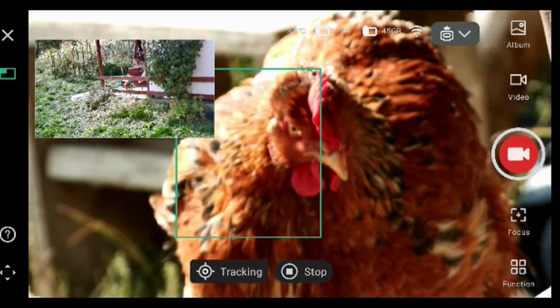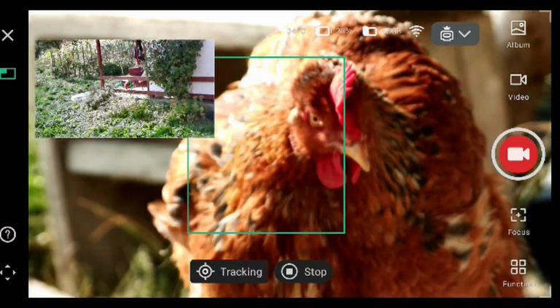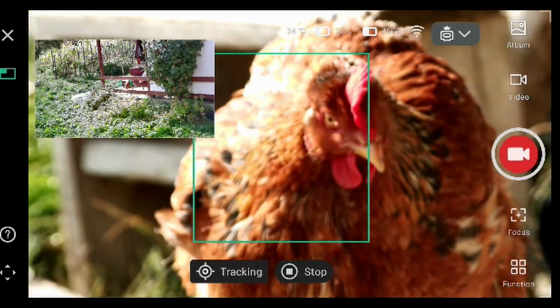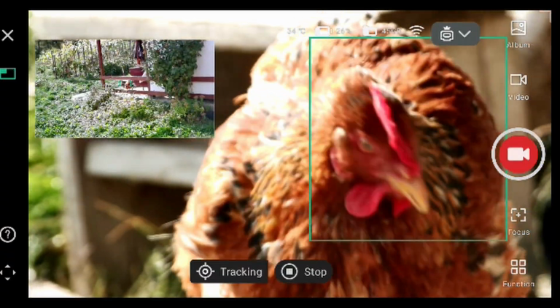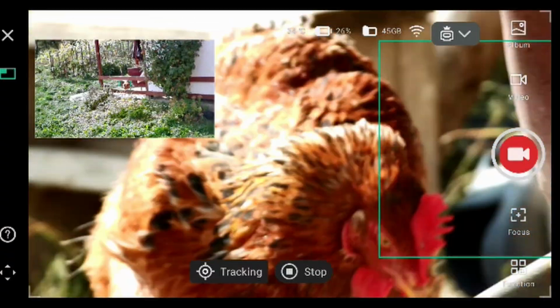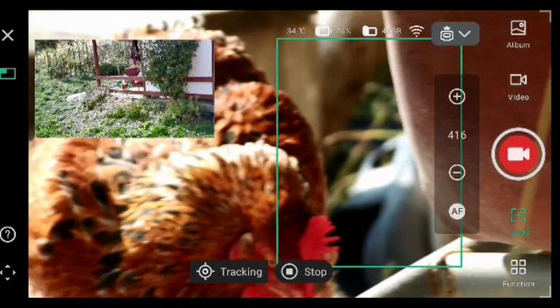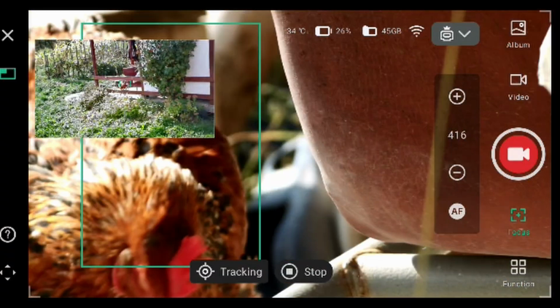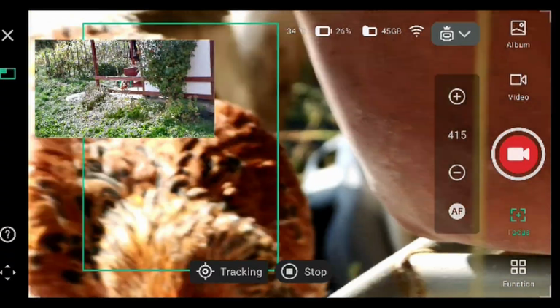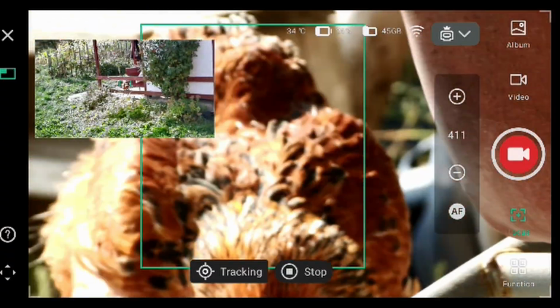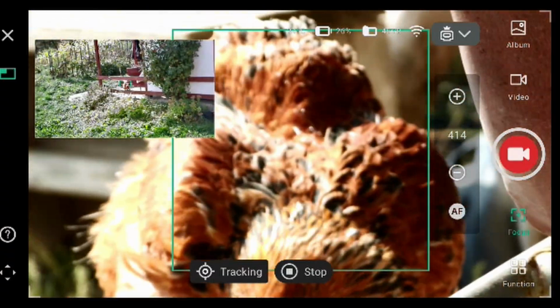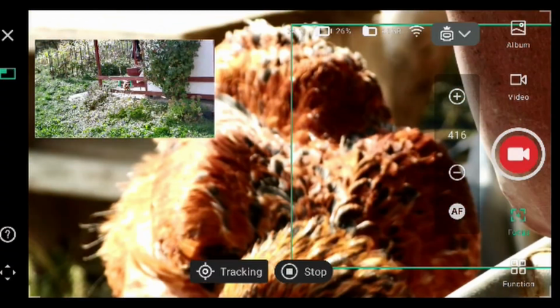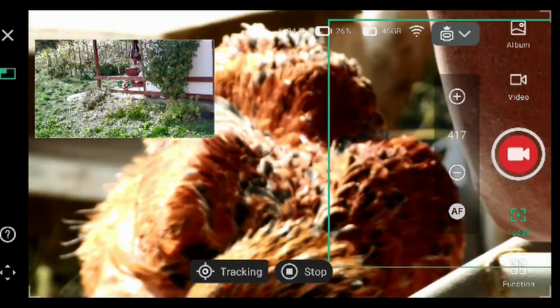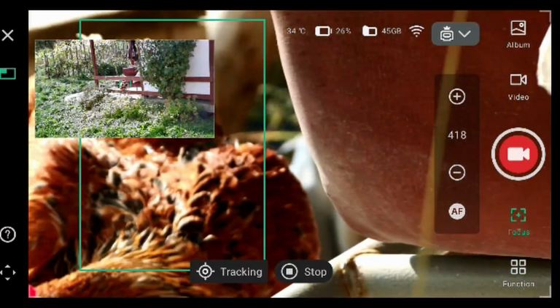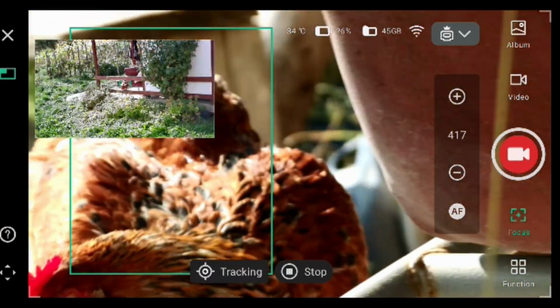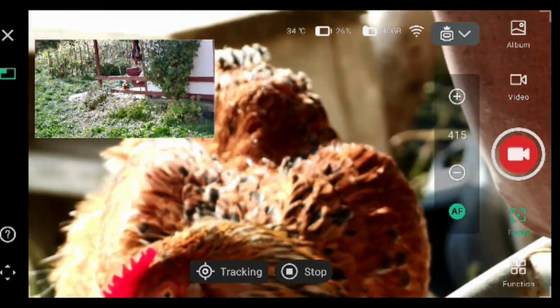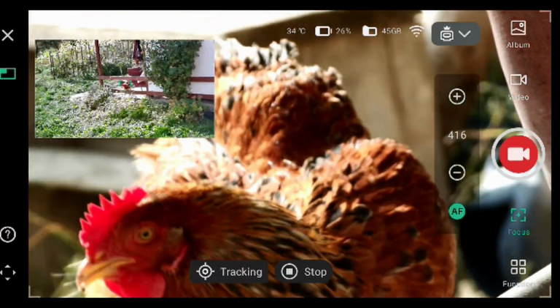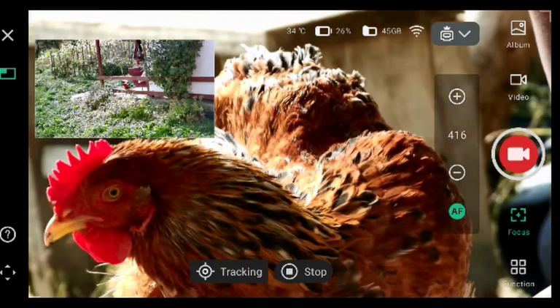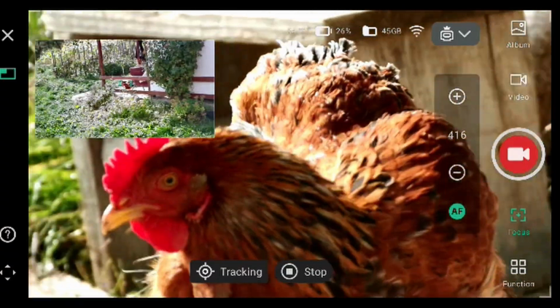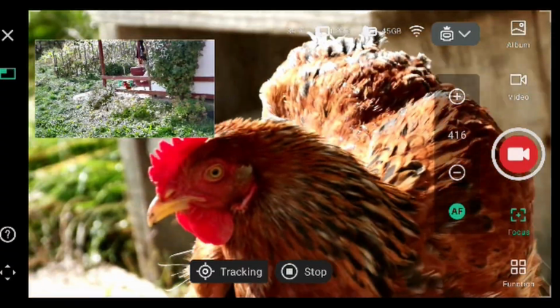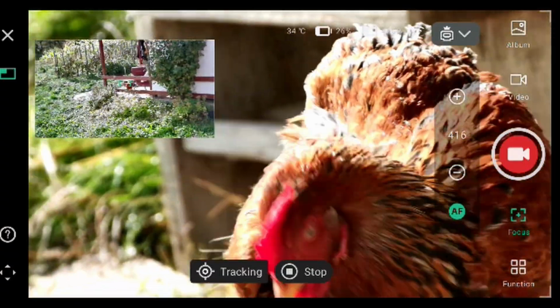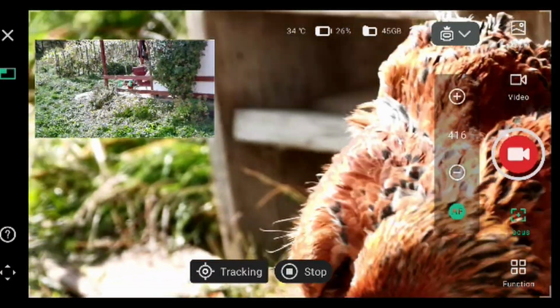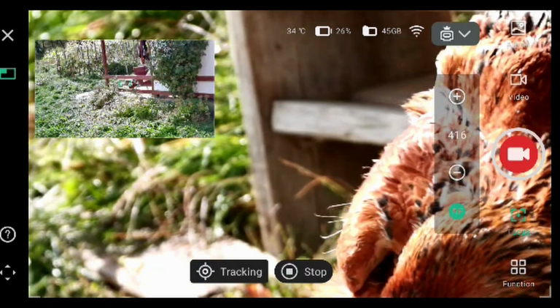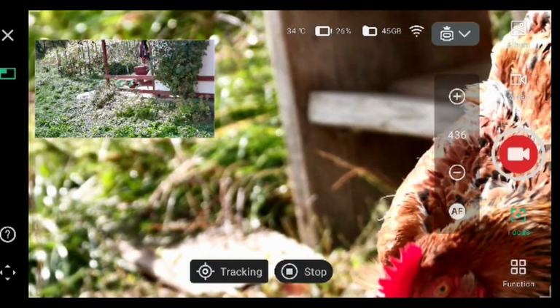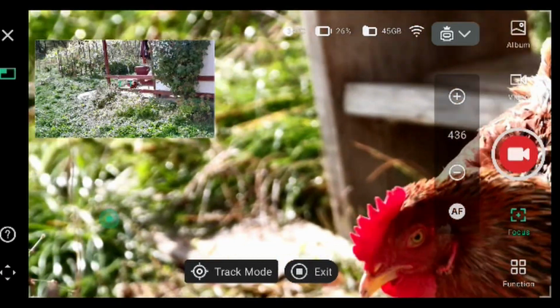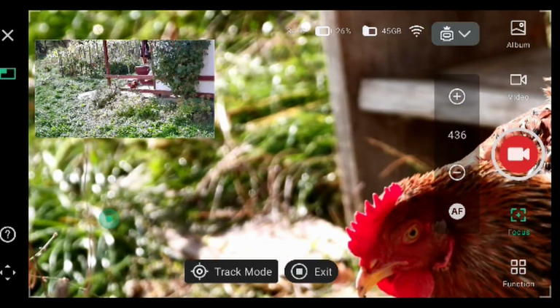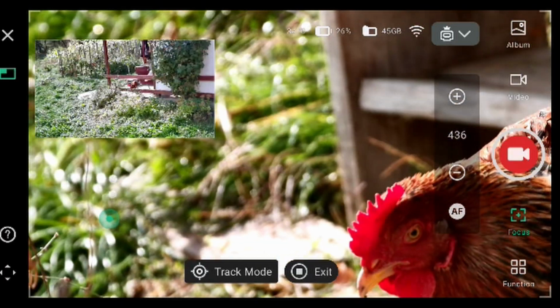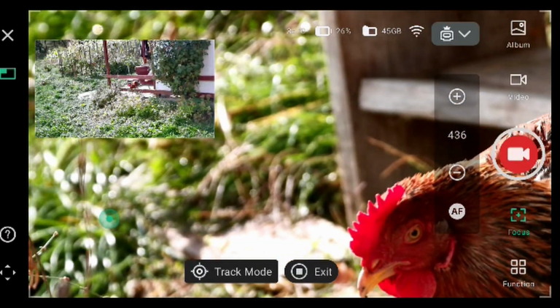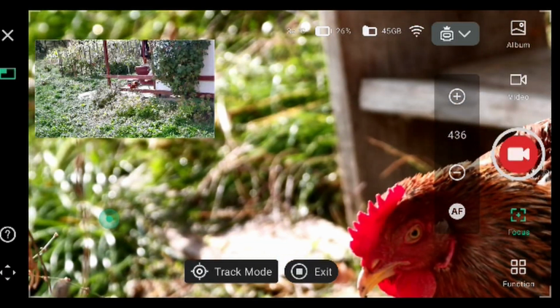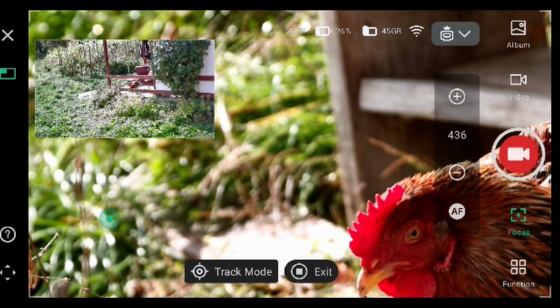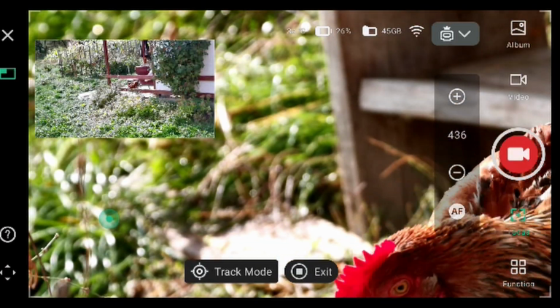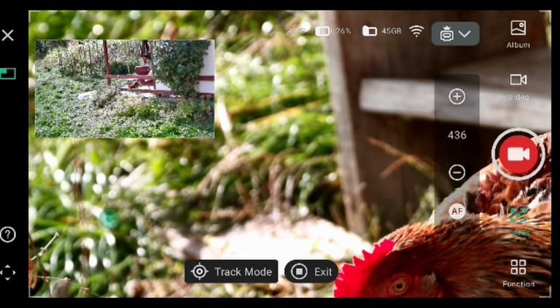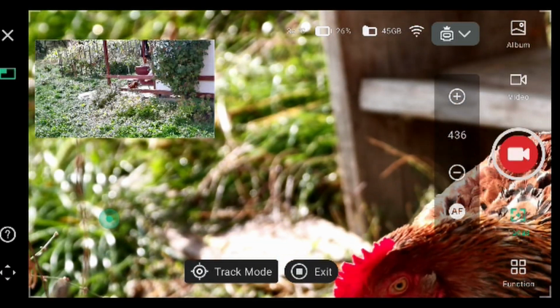There is the chicken. Autofocus. Autofocus.